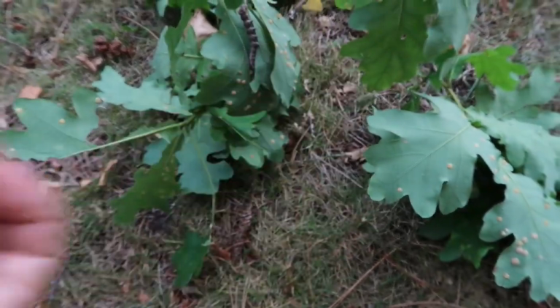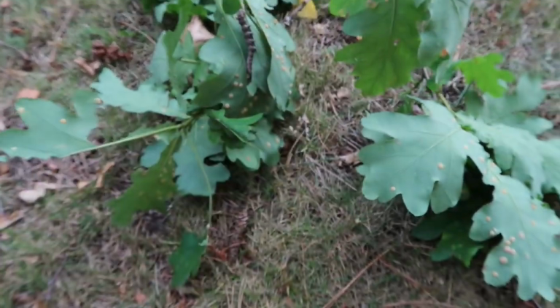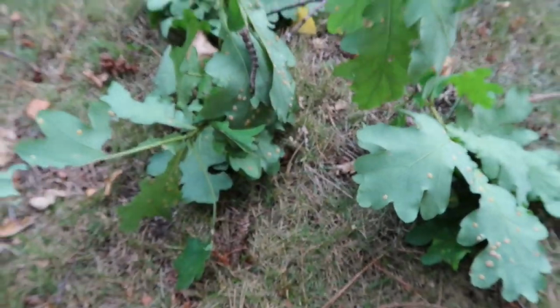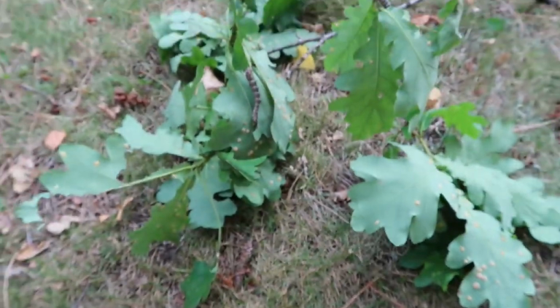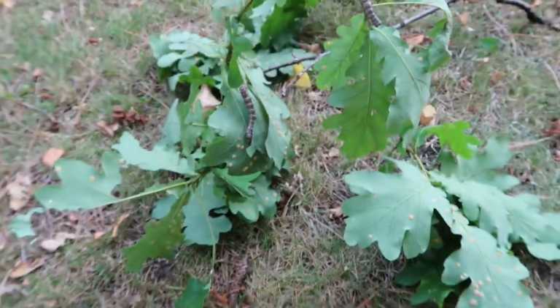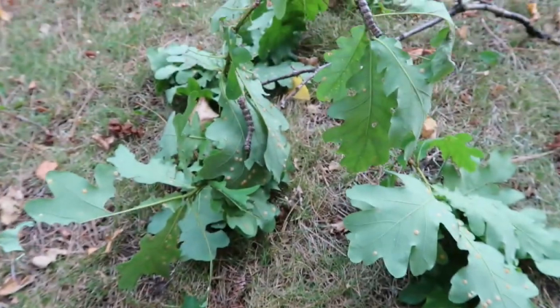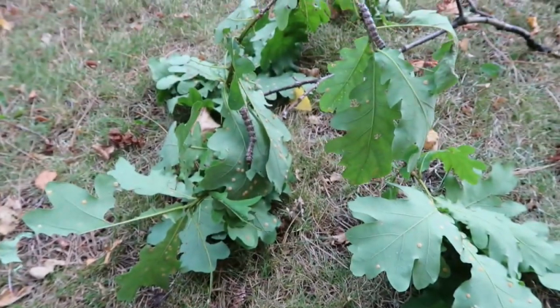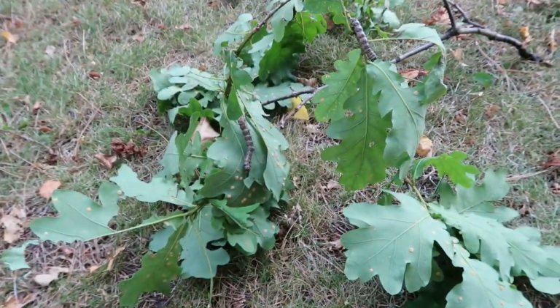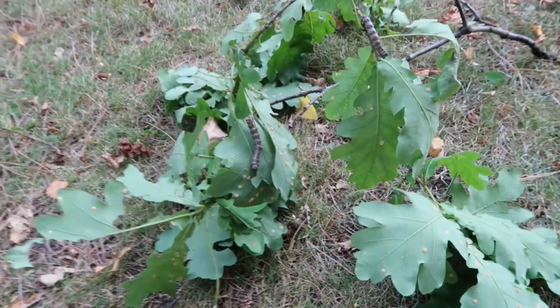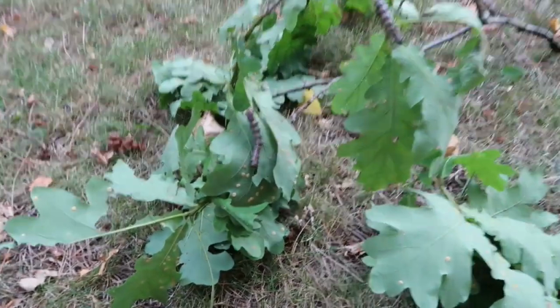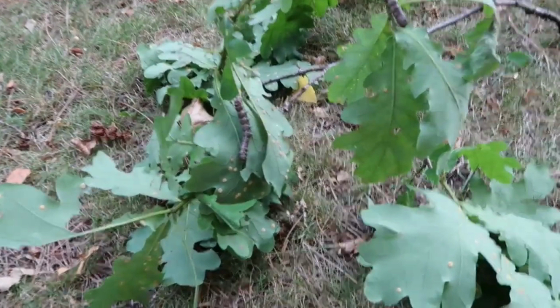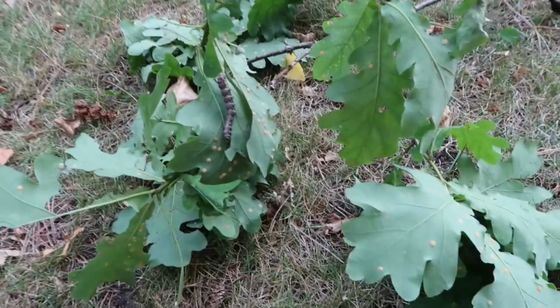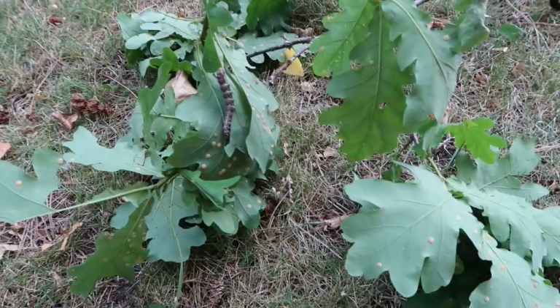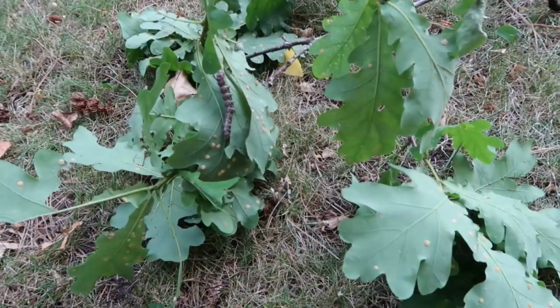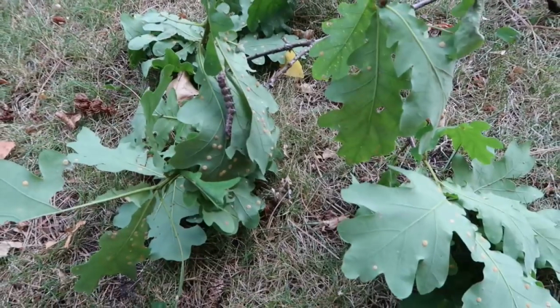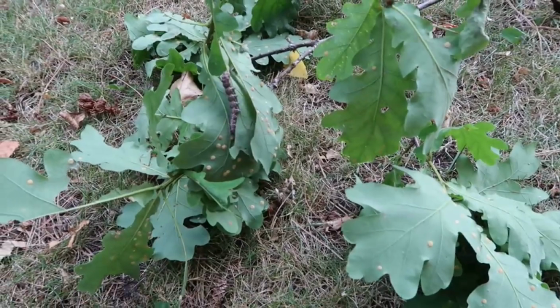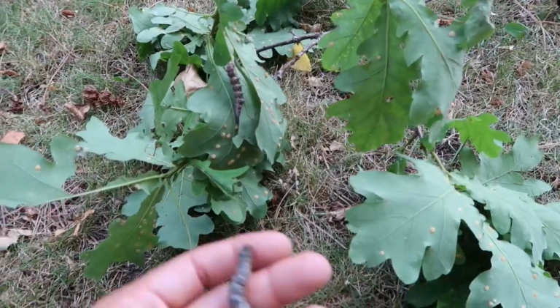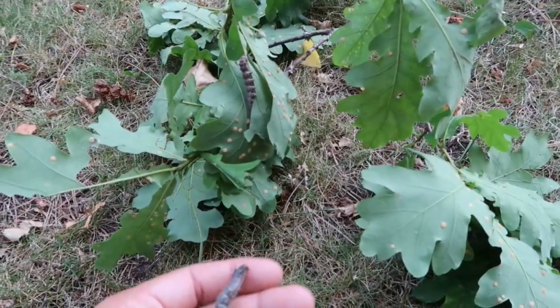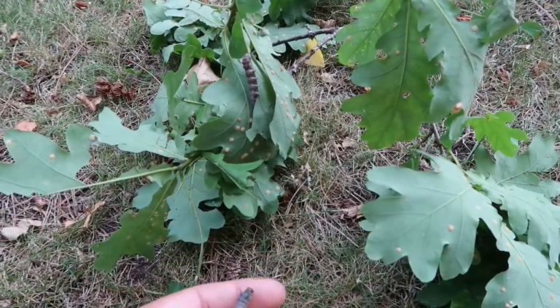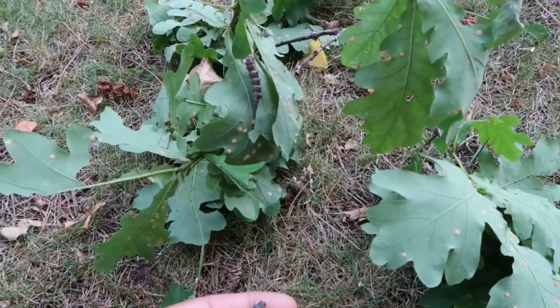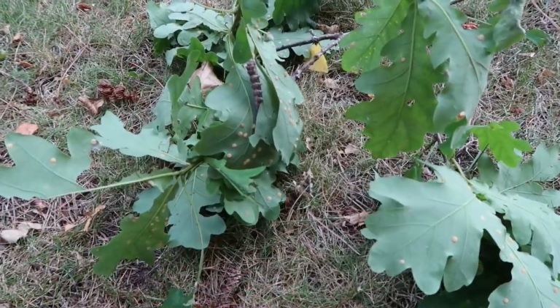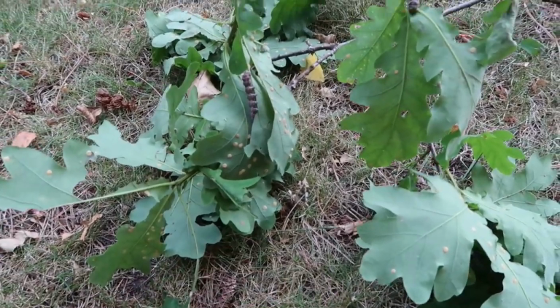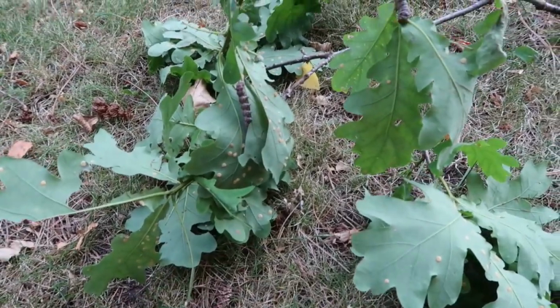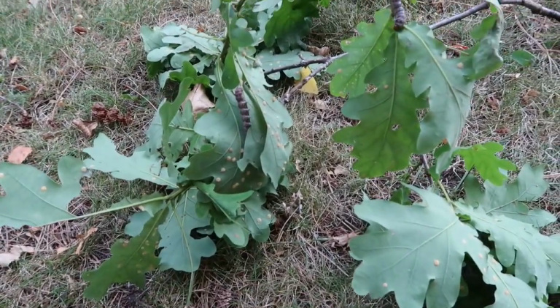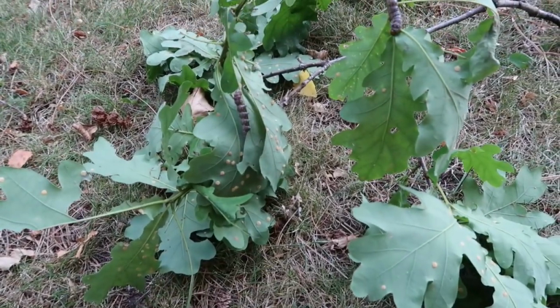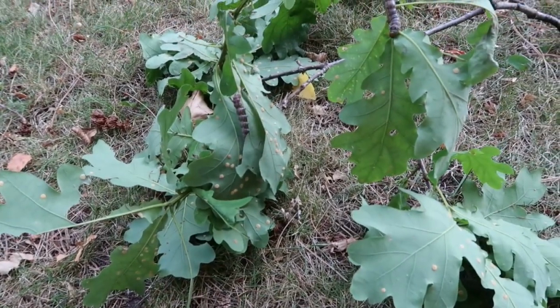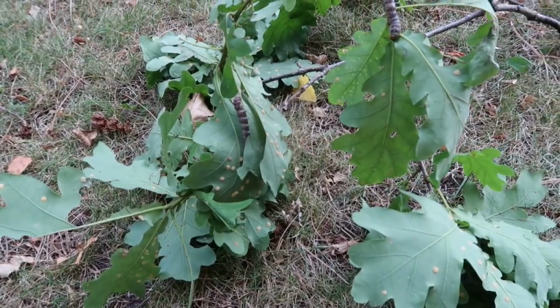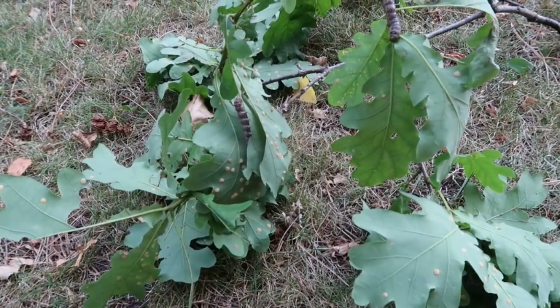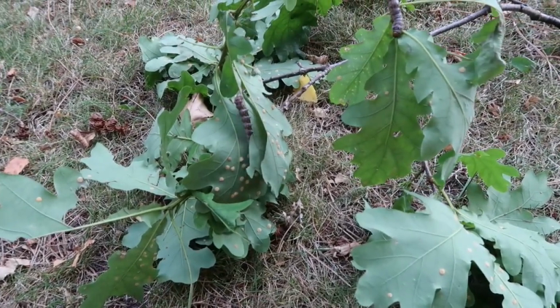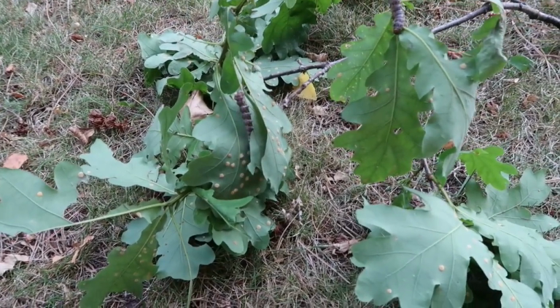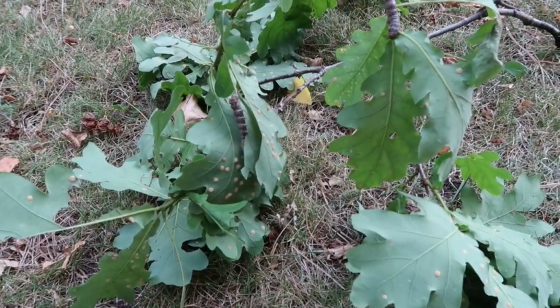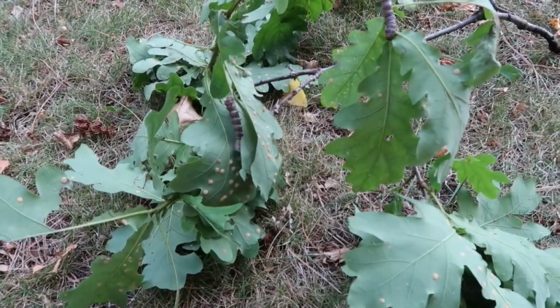That's all I wanted to show you for today. I know it's not much, it's not spectacular, but it's a nice silk moth. Thanks for watching.